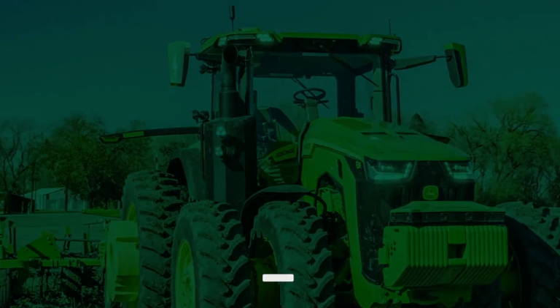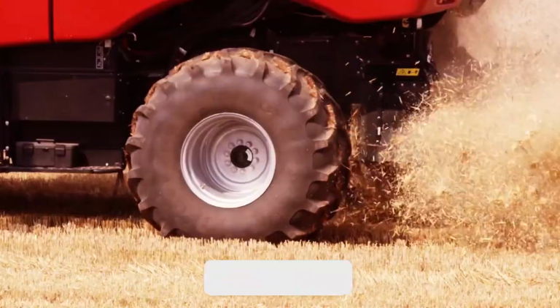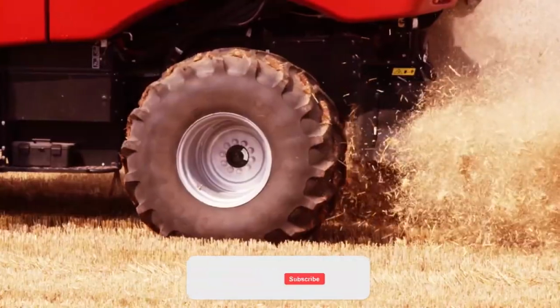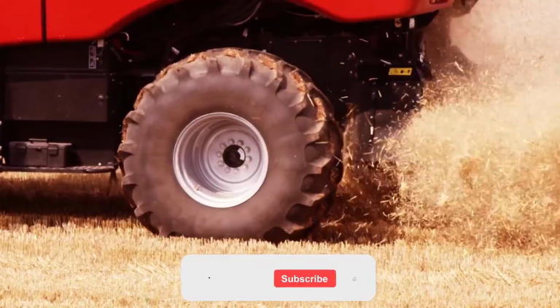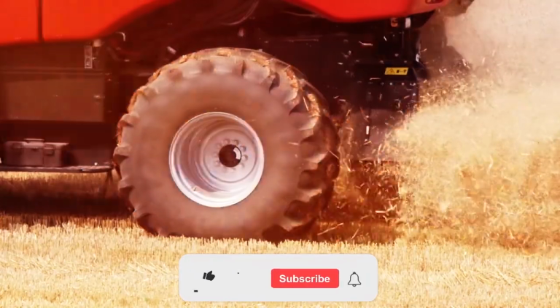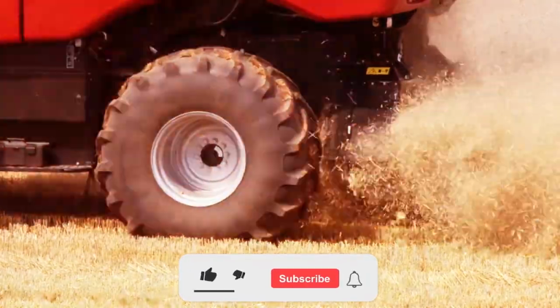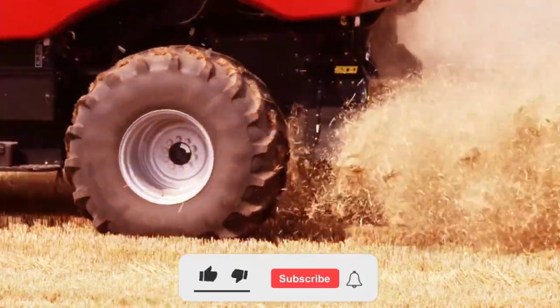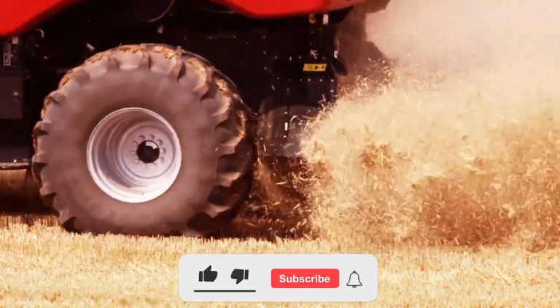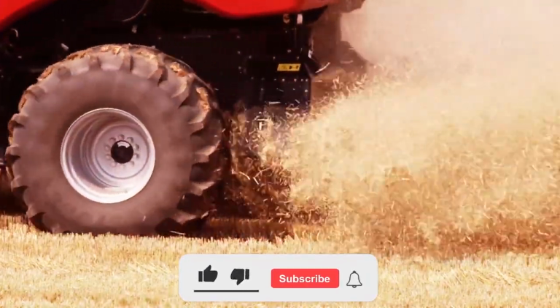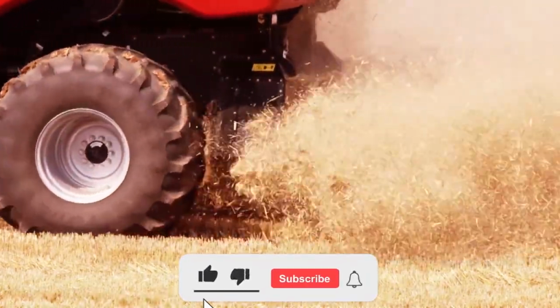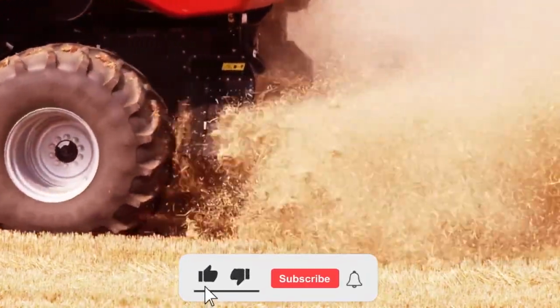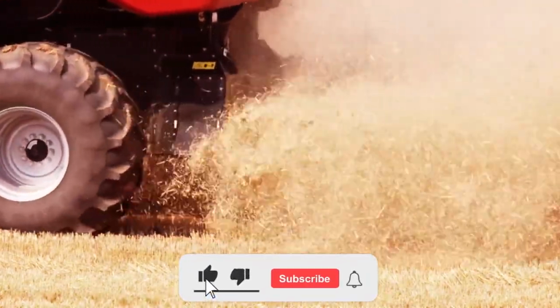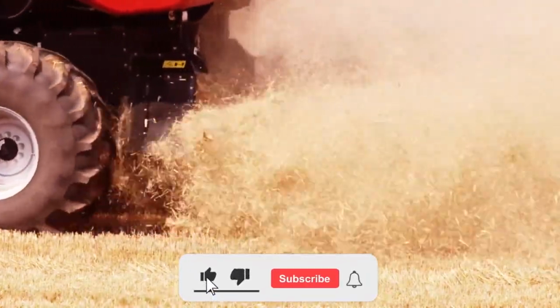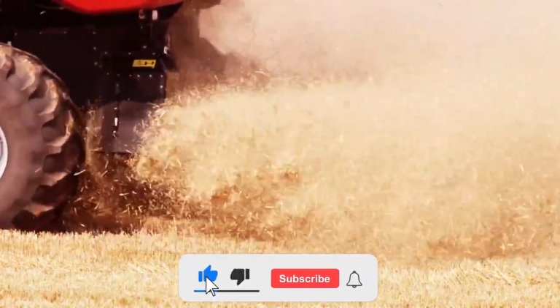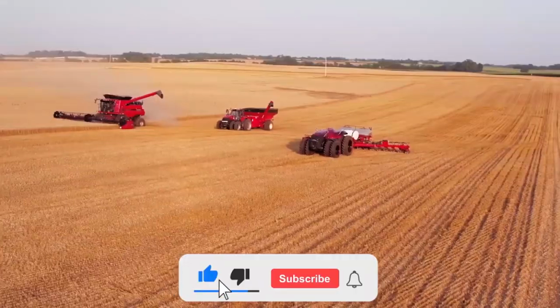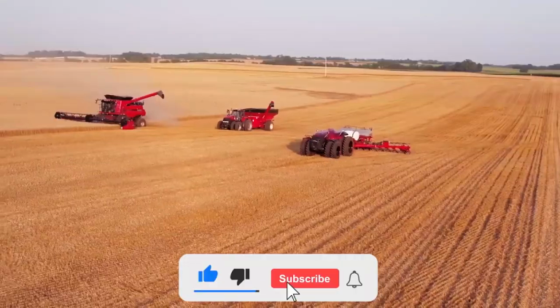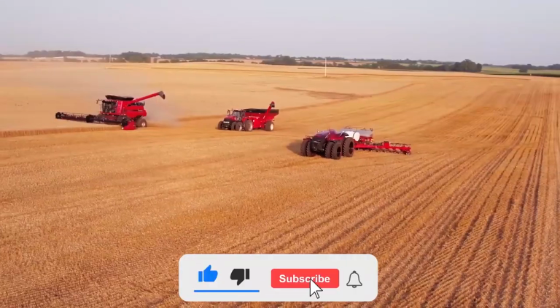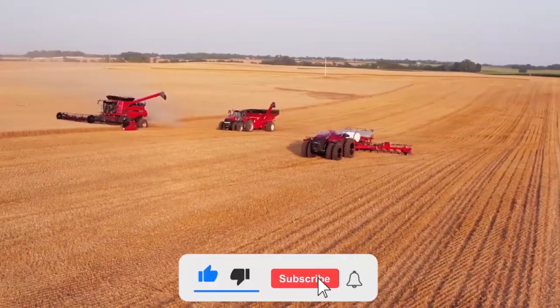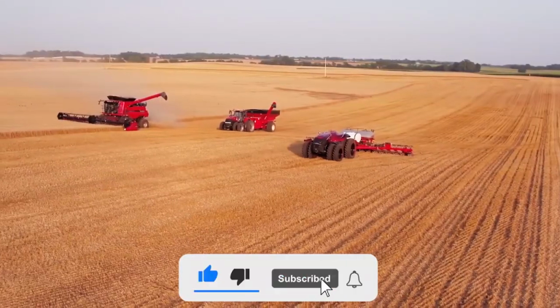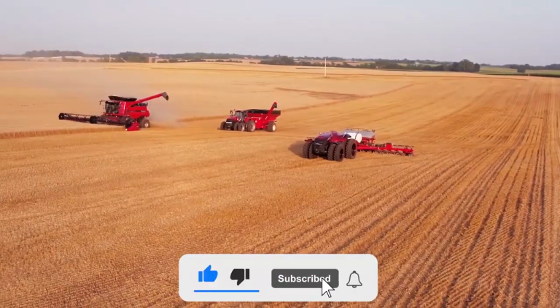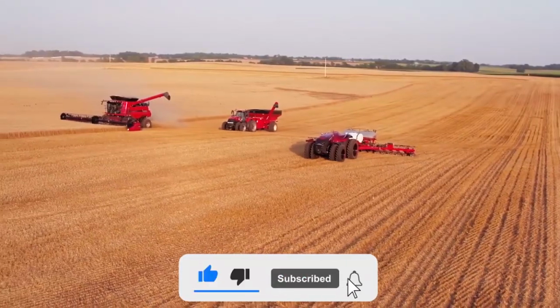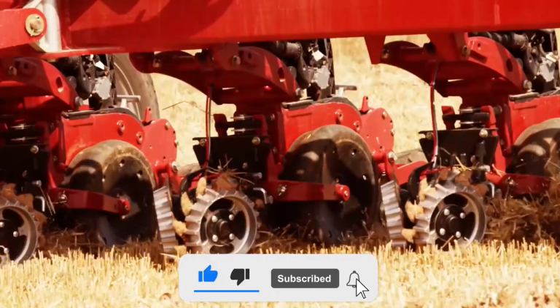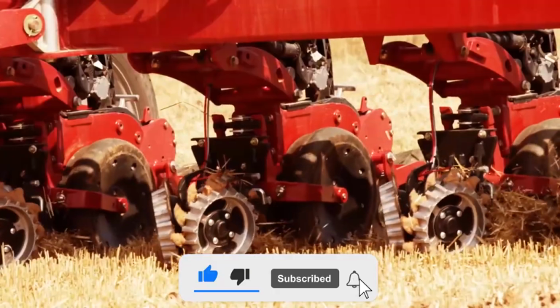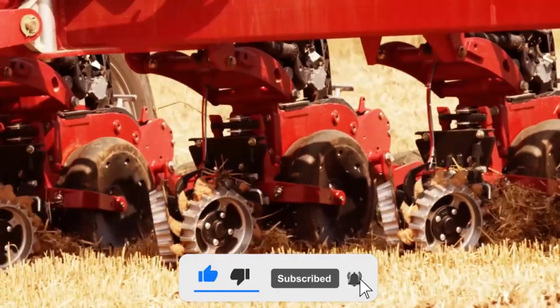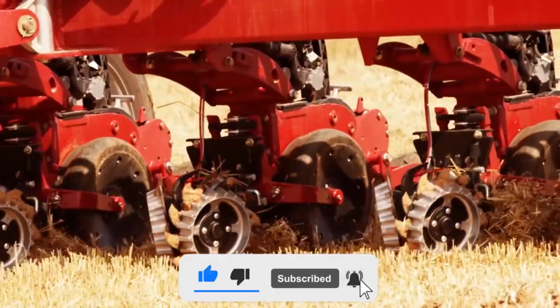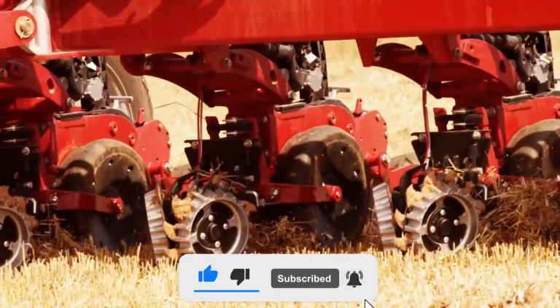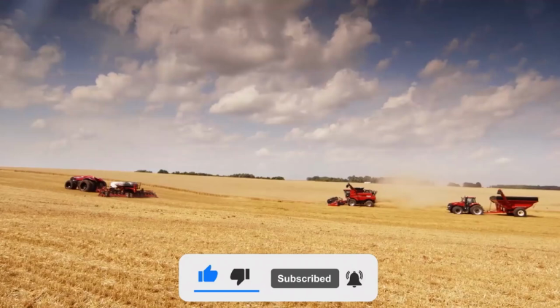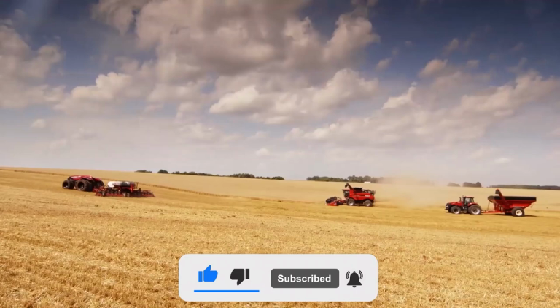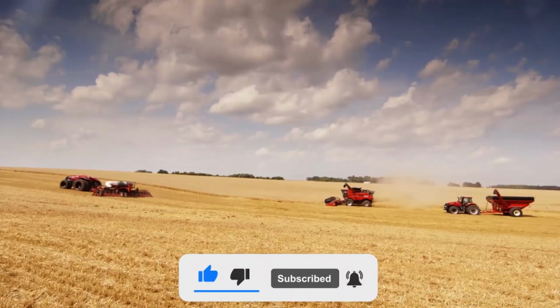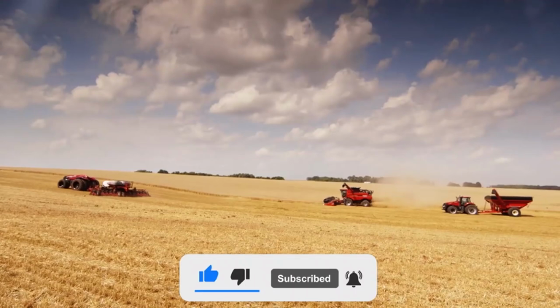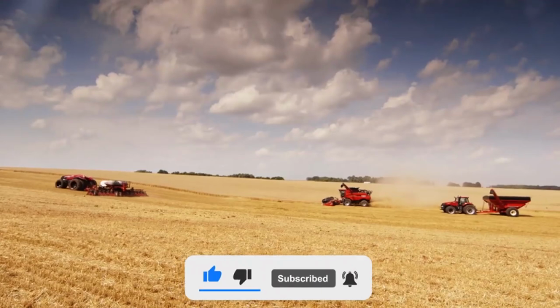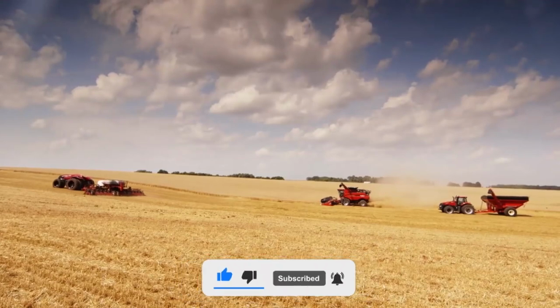But before we start our video, please subscribe to our YouTube channel and press the bell icon as well. So let's get started.